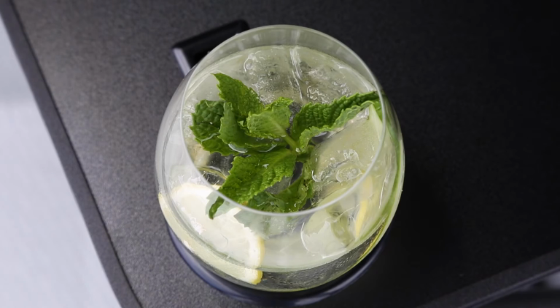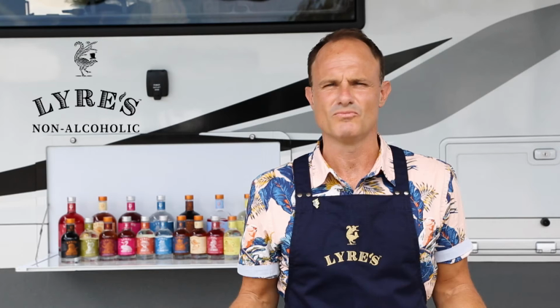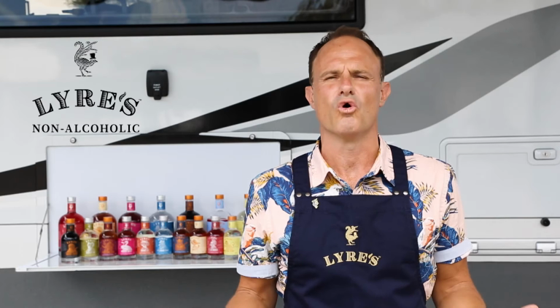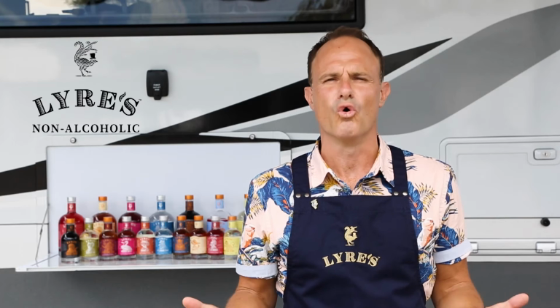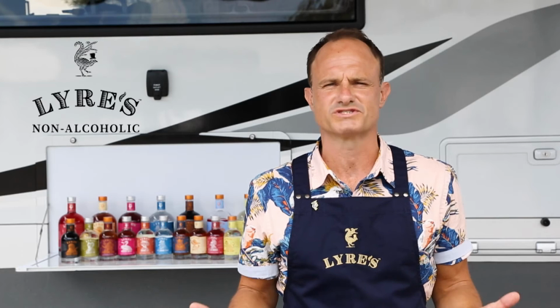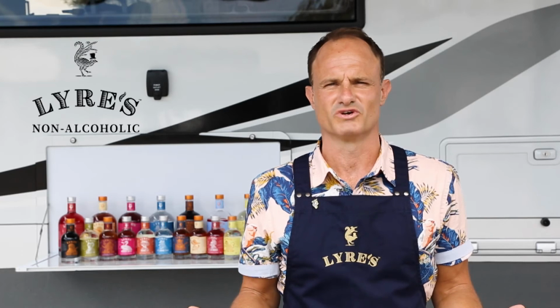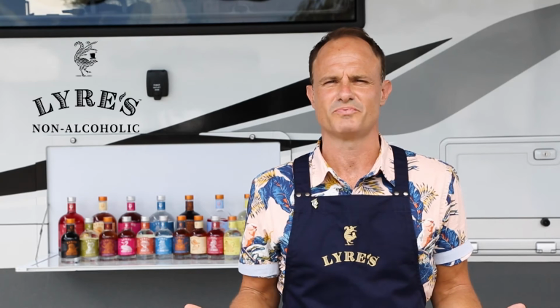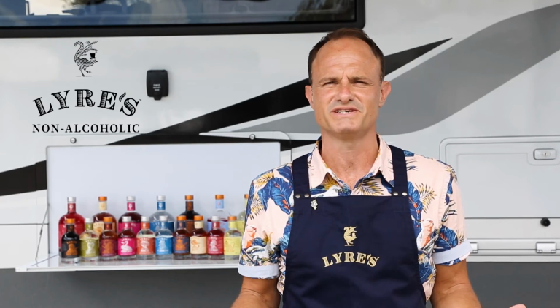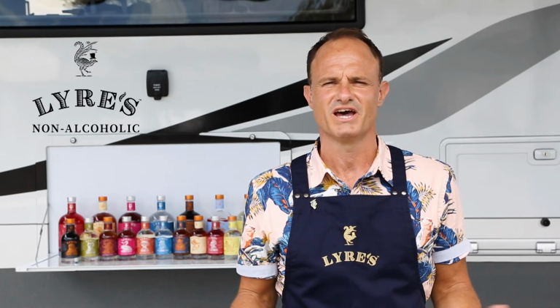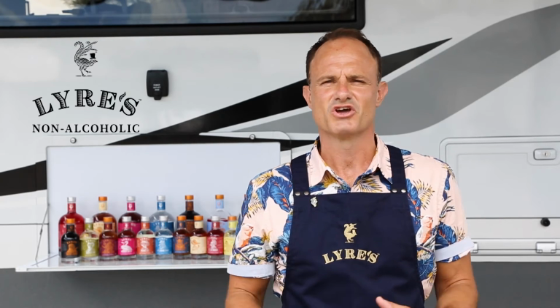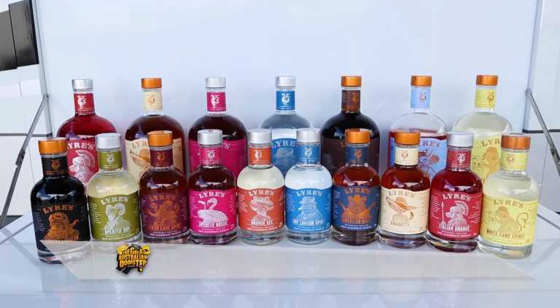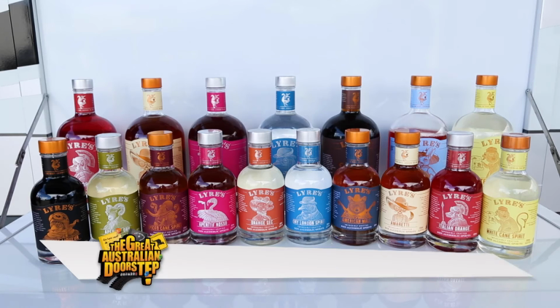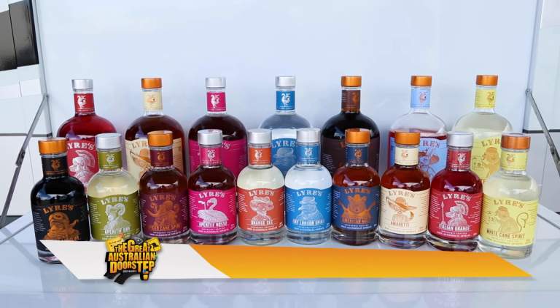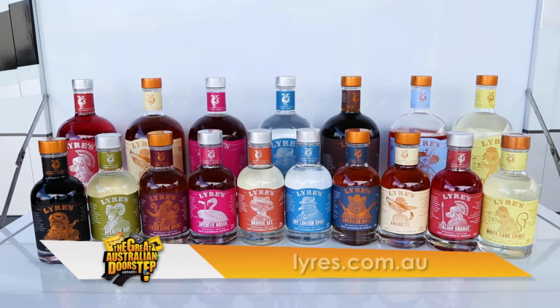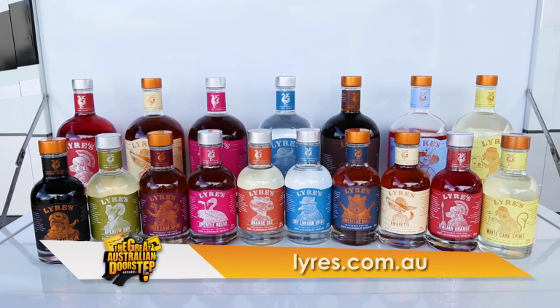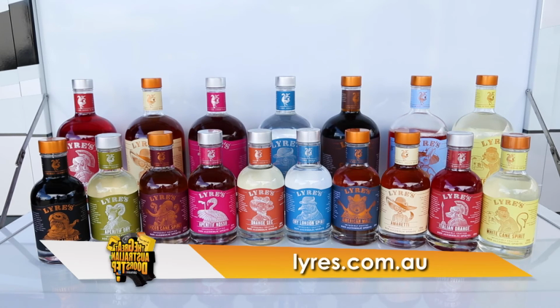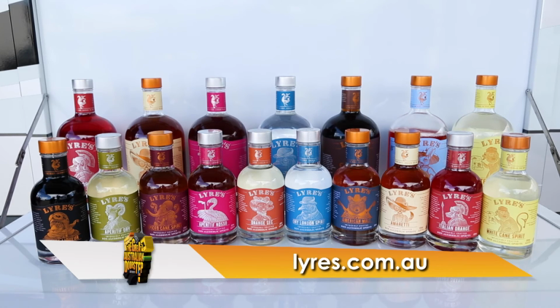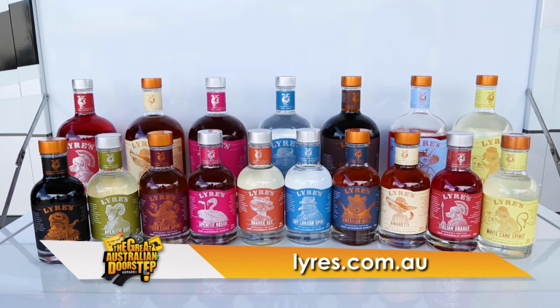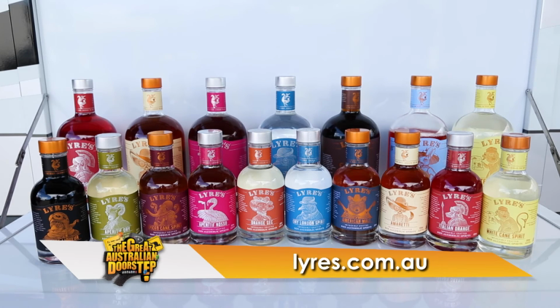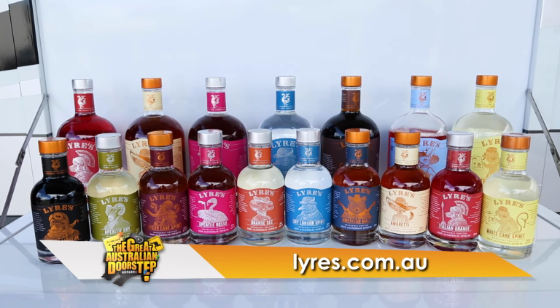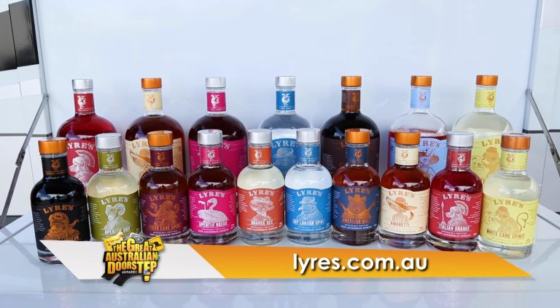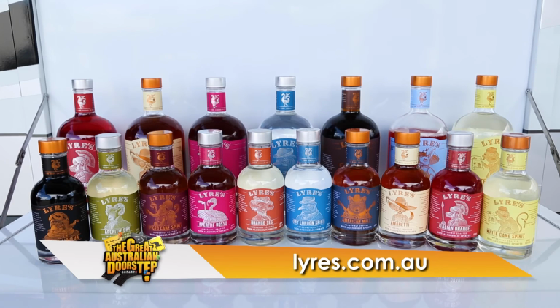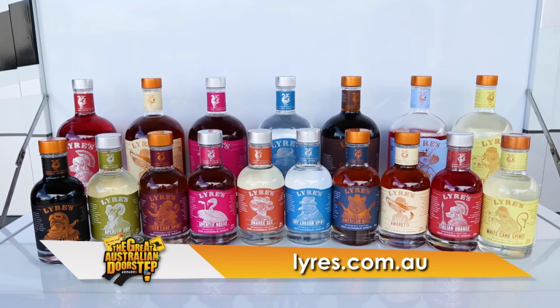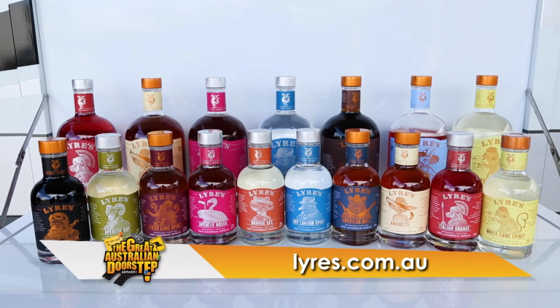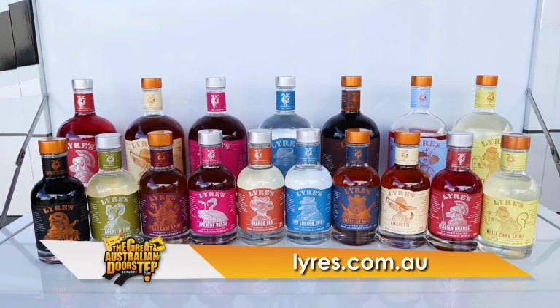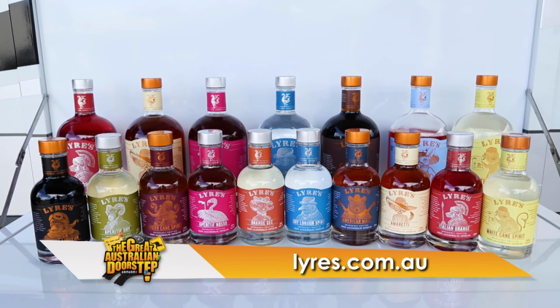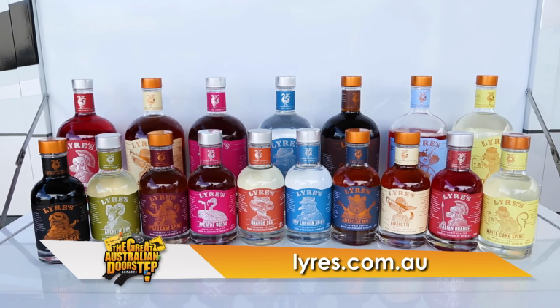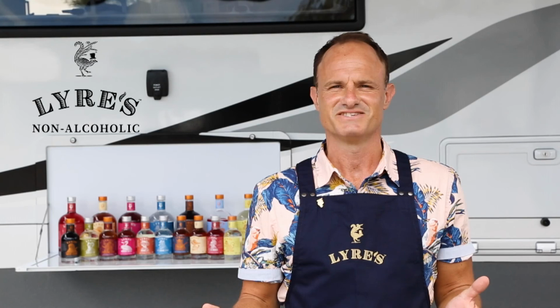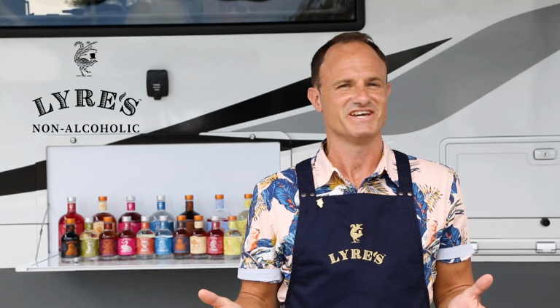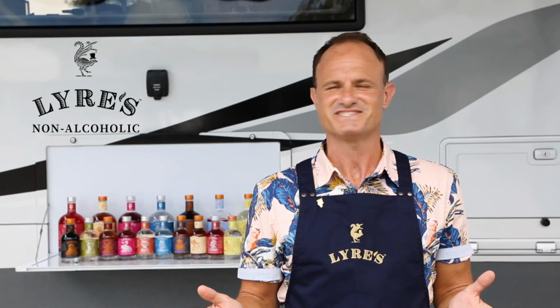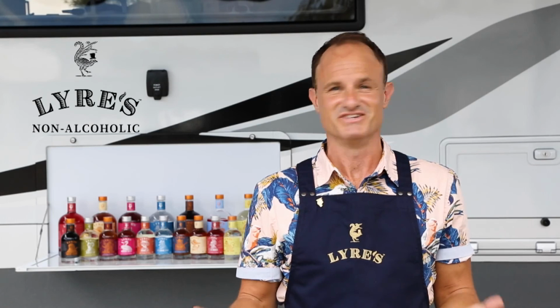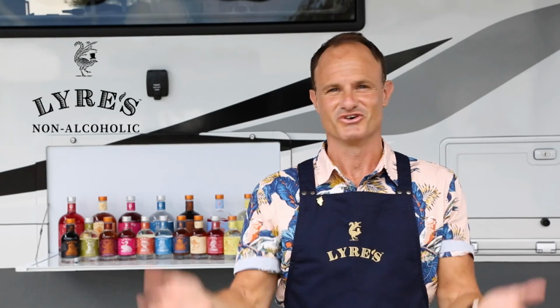It's that easy guys! If you want any more awesome recipes, go to the Lyre's website at lyres.com.au. Cheers, enjoy!